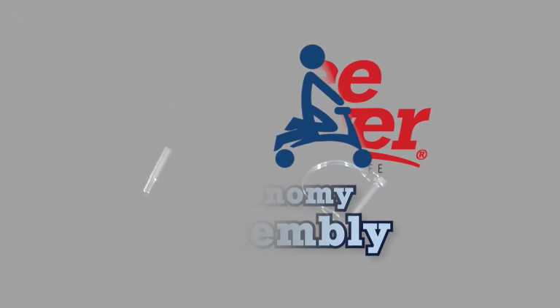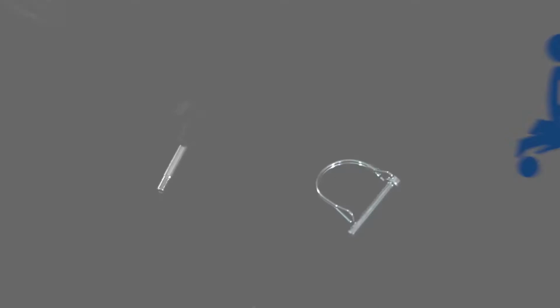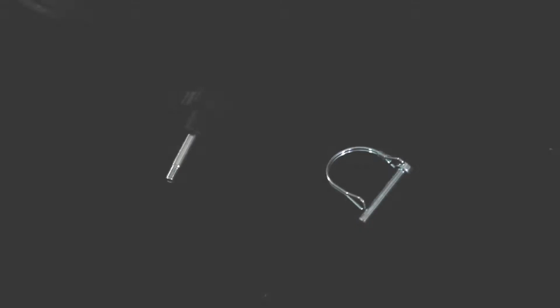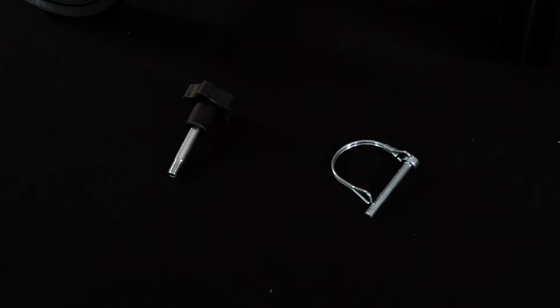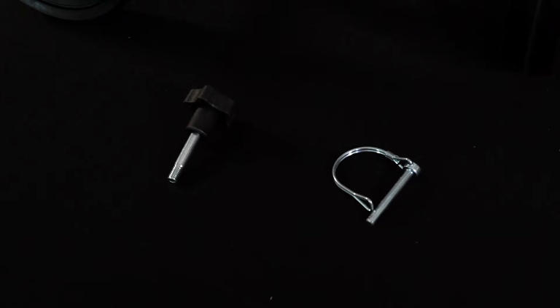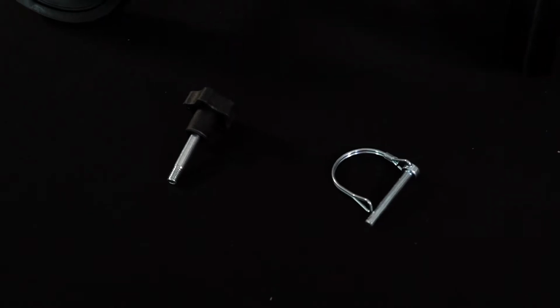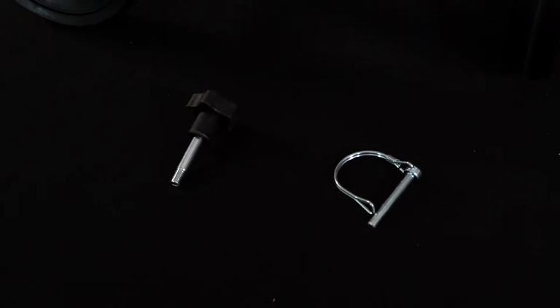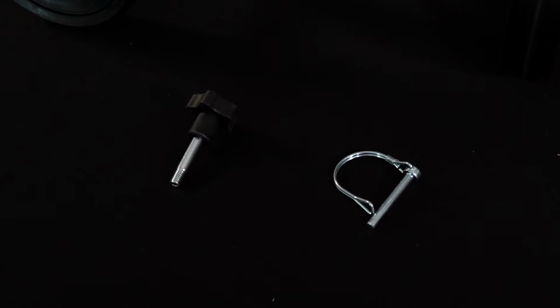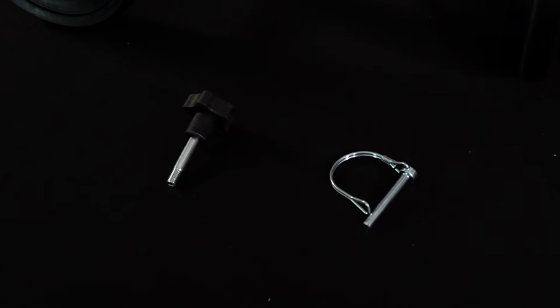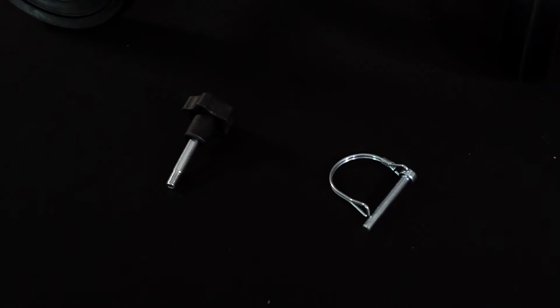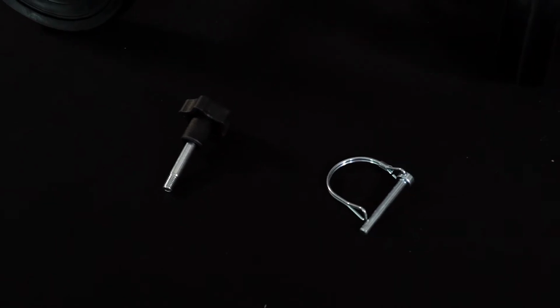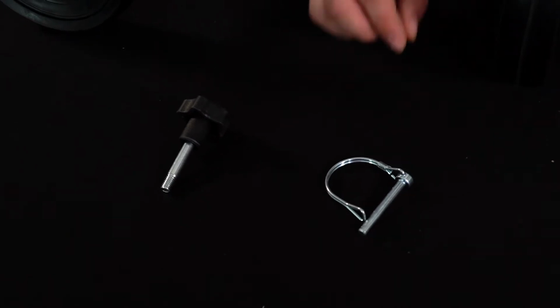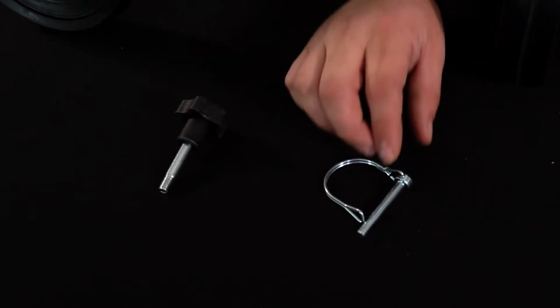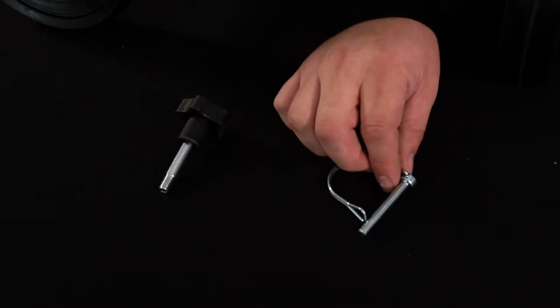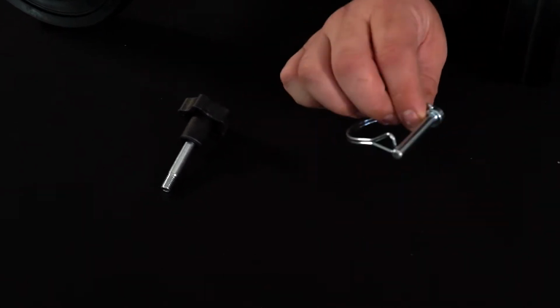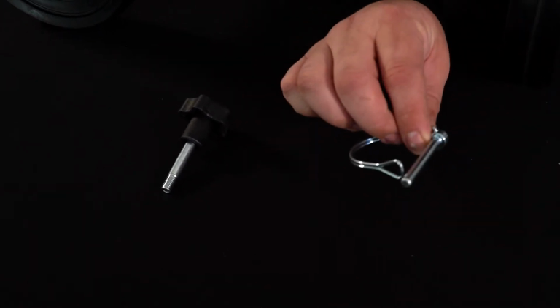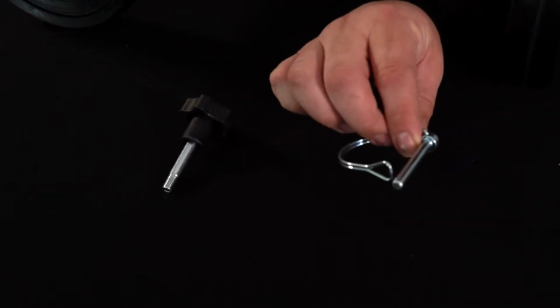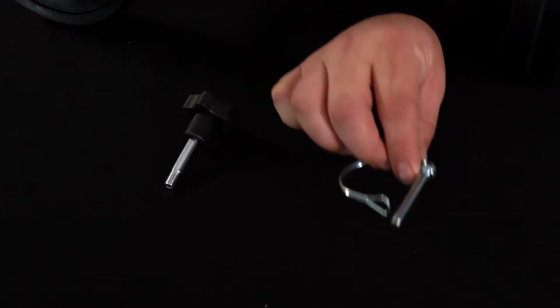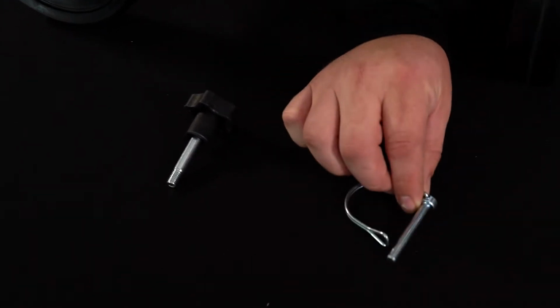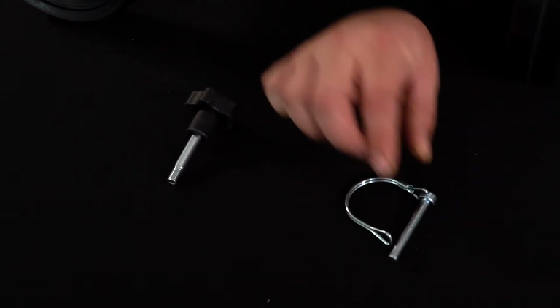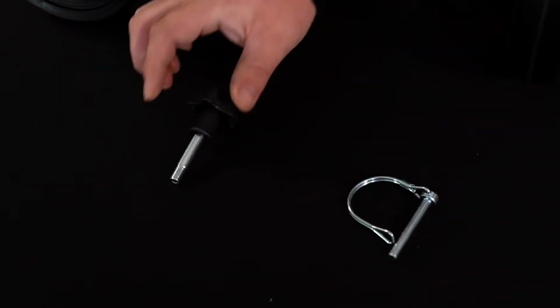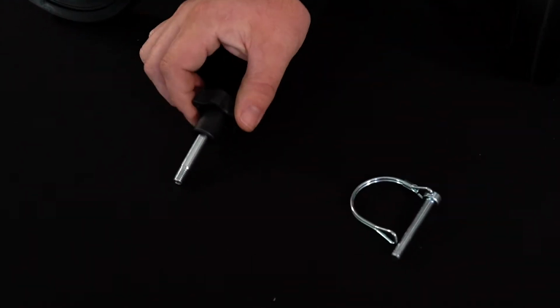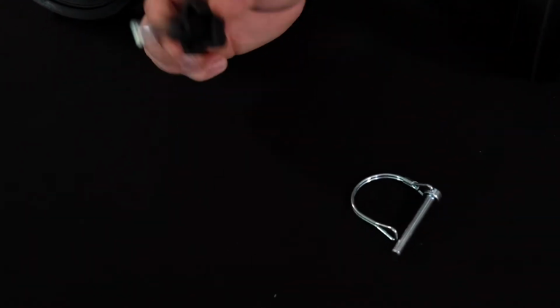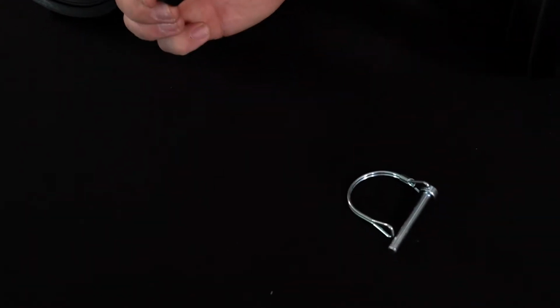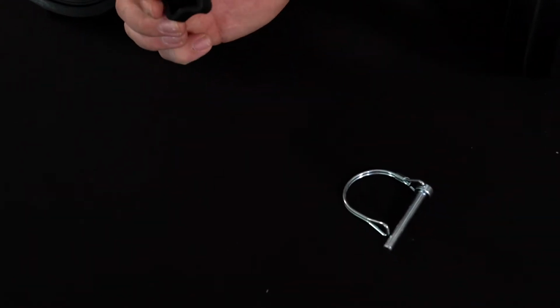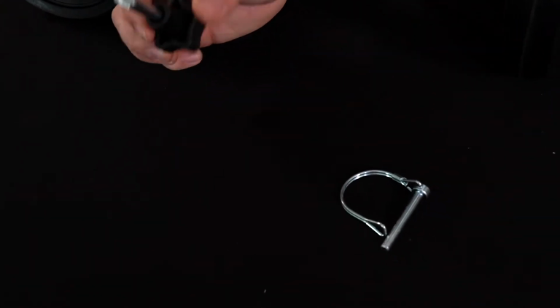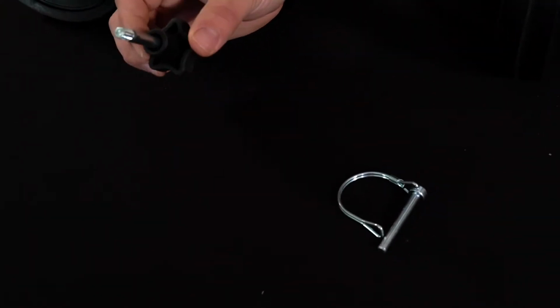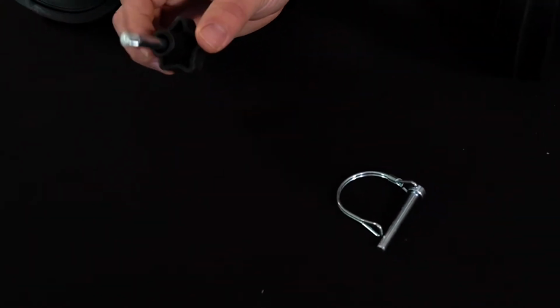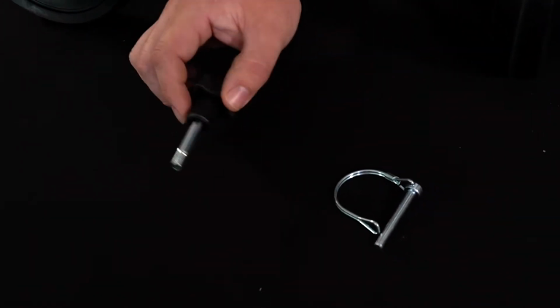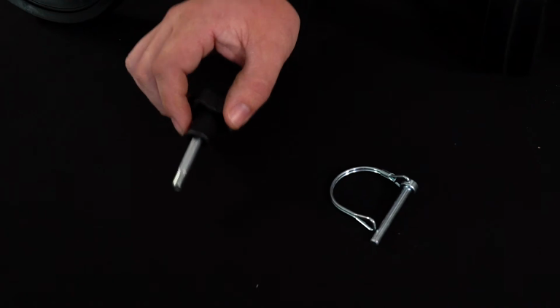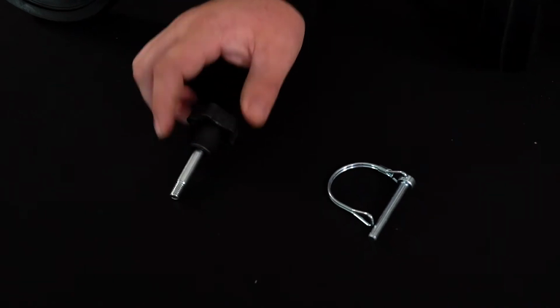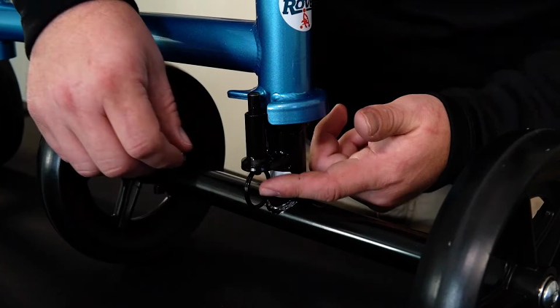To assemble the scooter, all you'll need is this knee pad locking pin and your height adjustment knob. For step one,